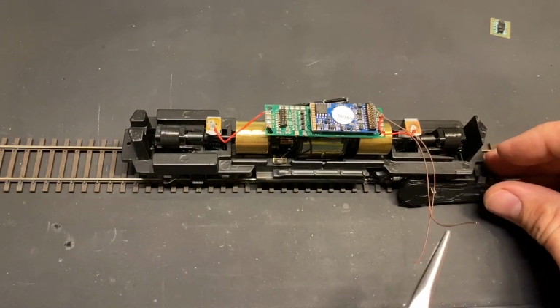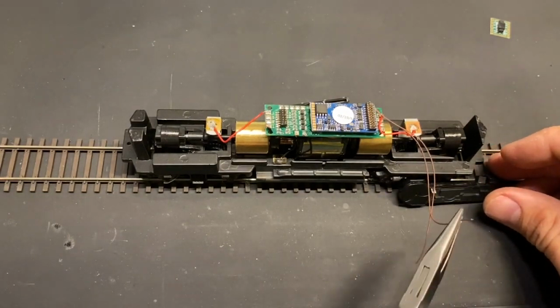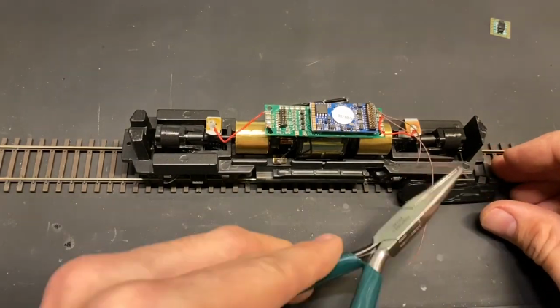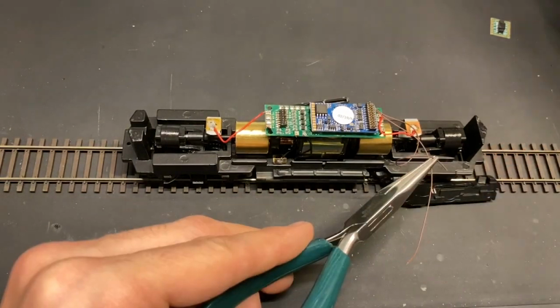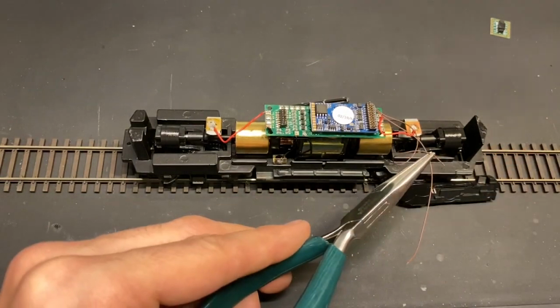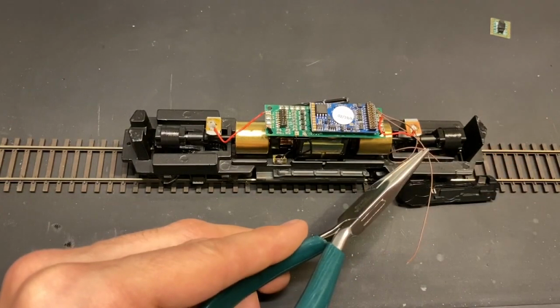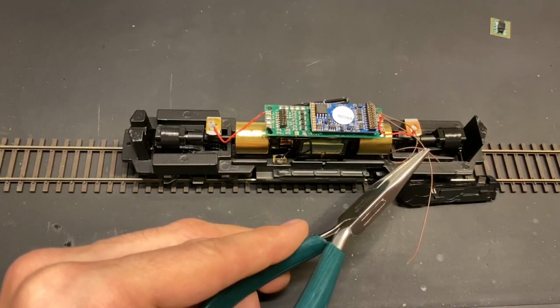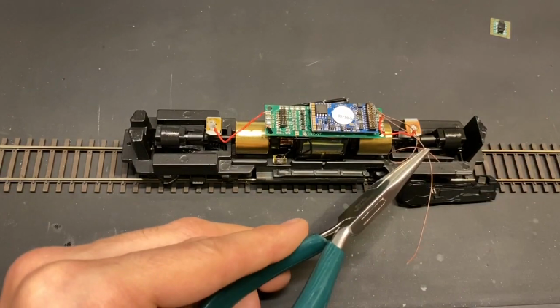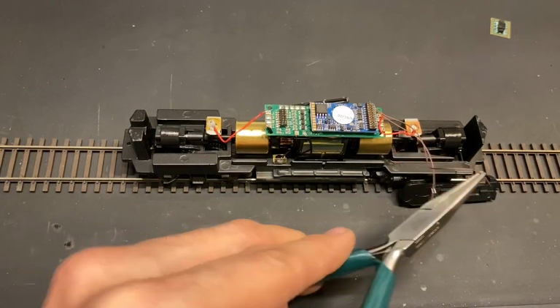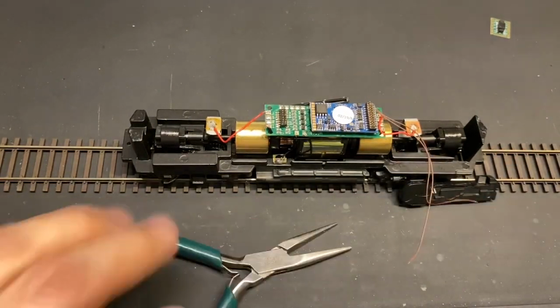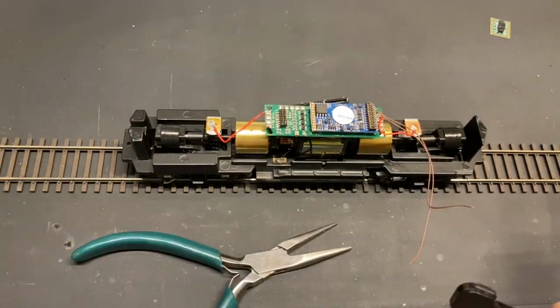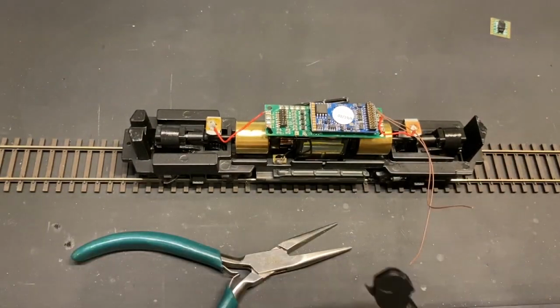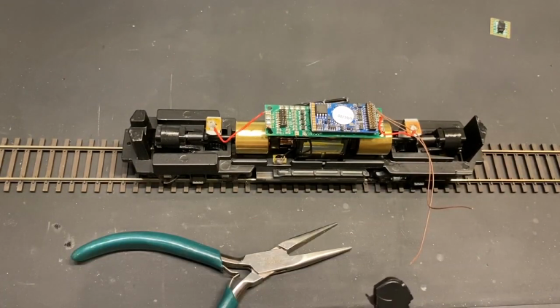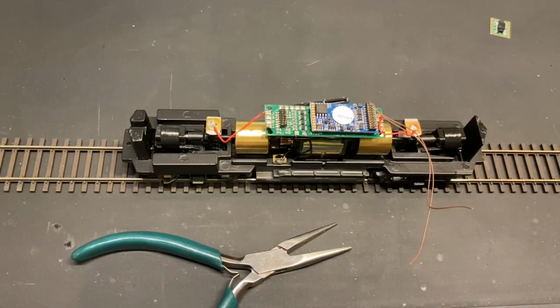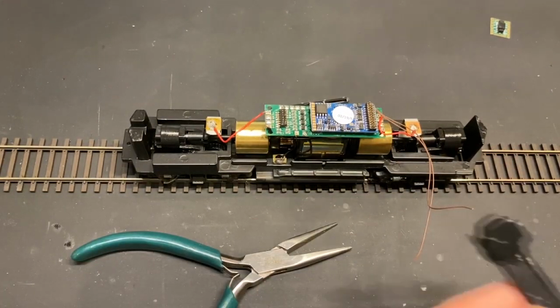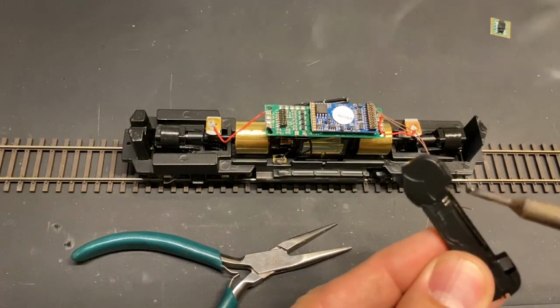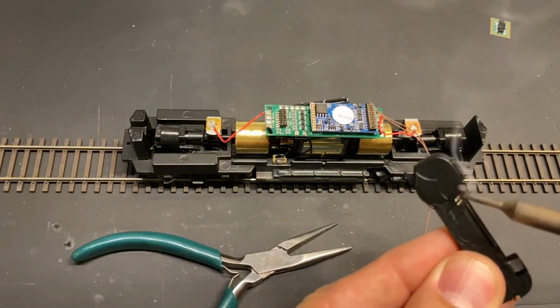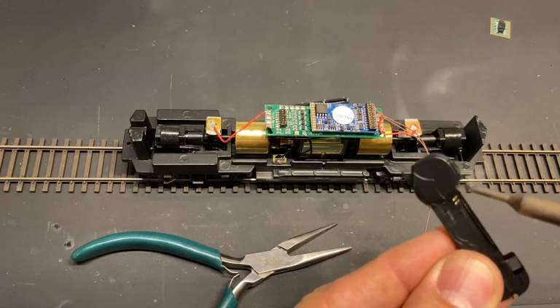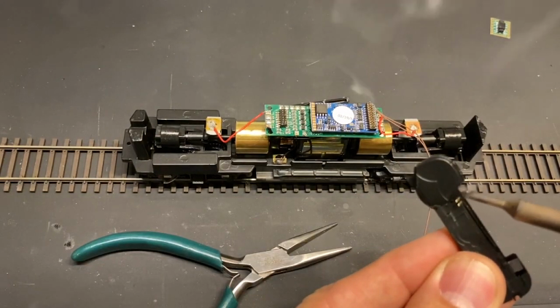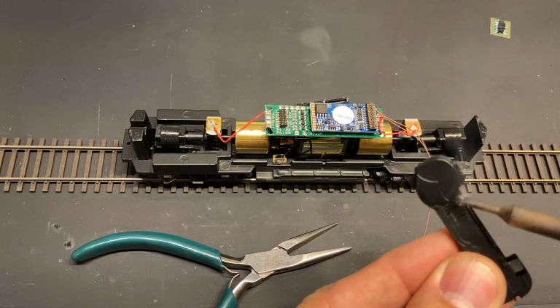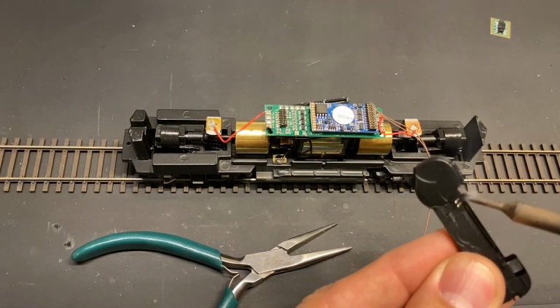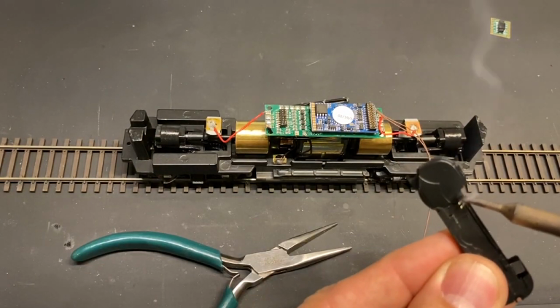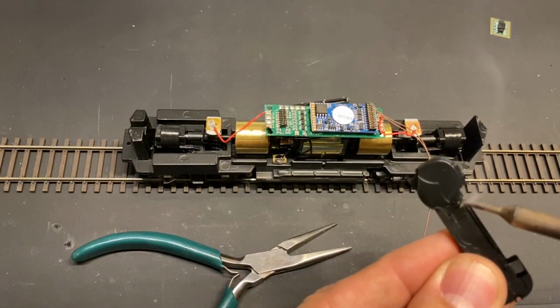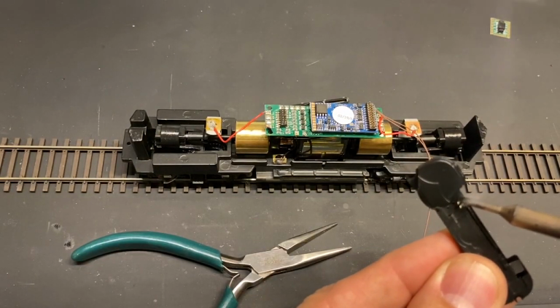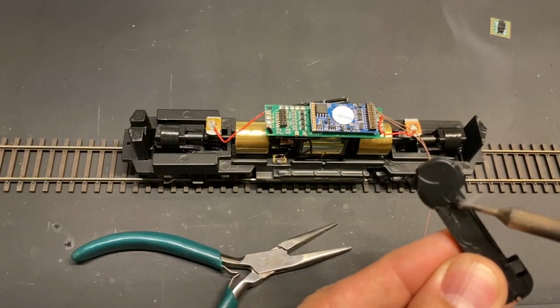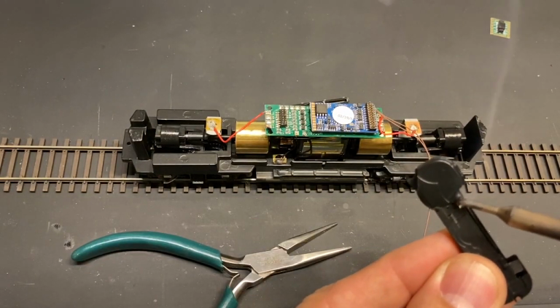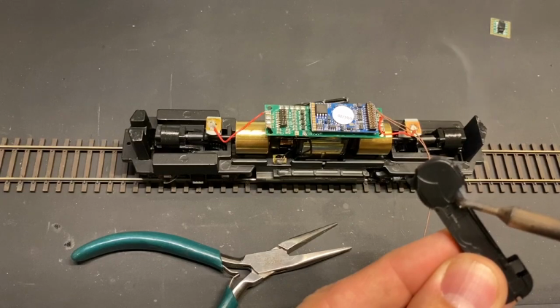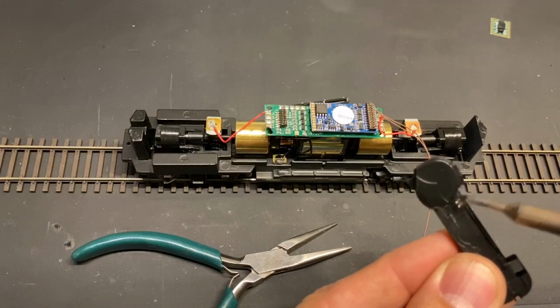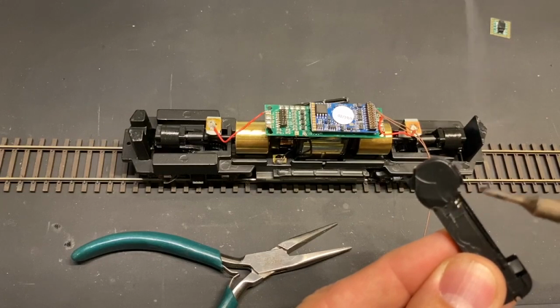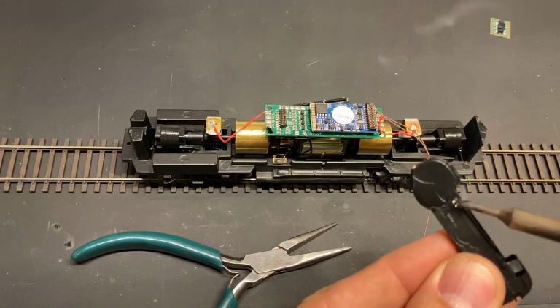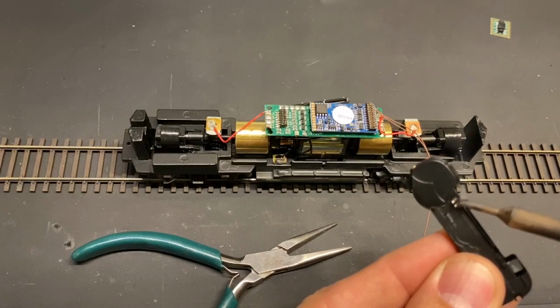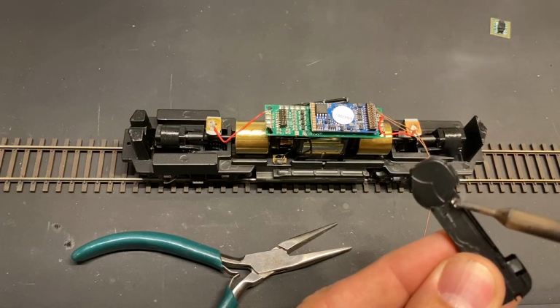I end up tinning the wires themselves as well as tinning the contact points on the speaker — this is just to ensure good connectivity.